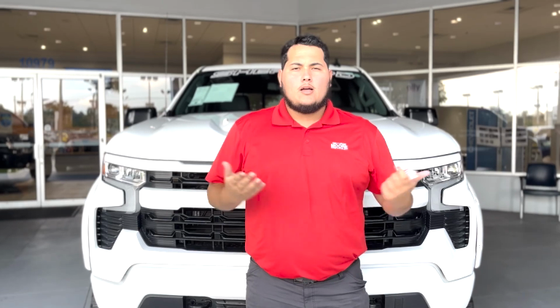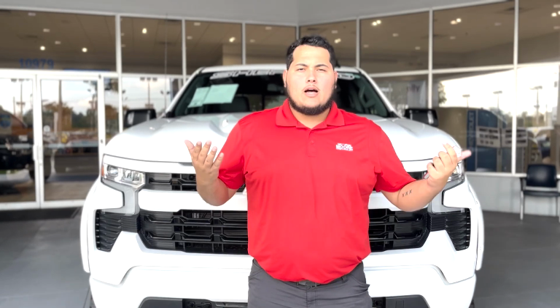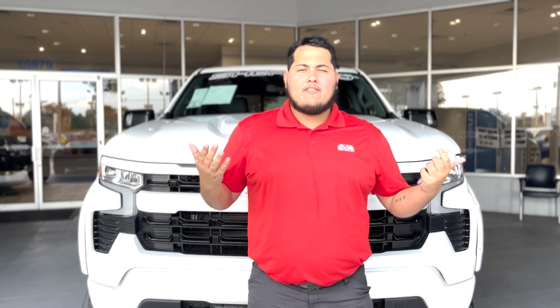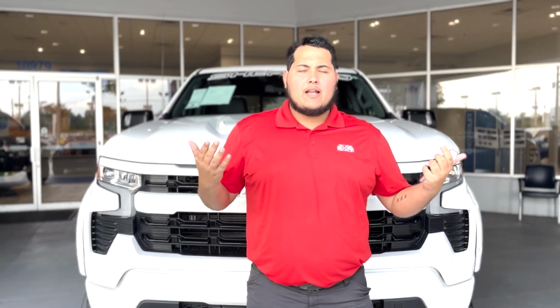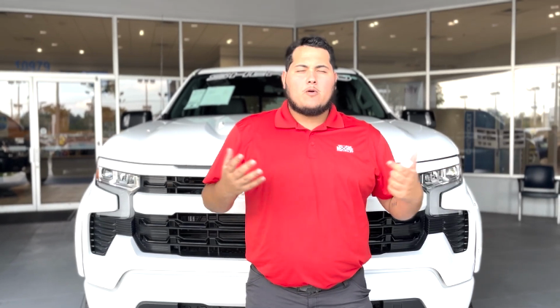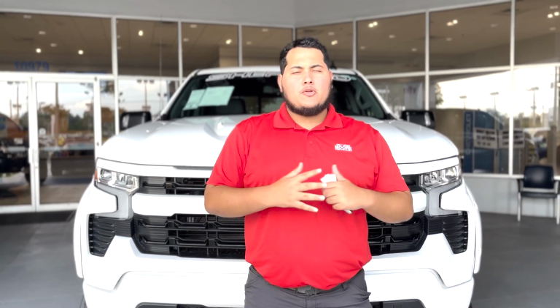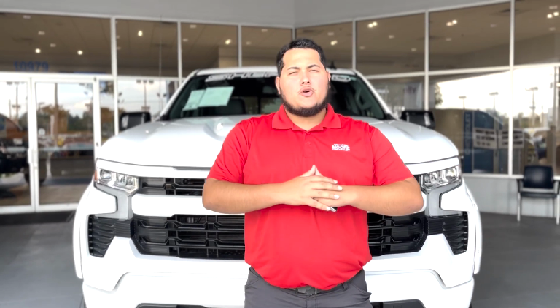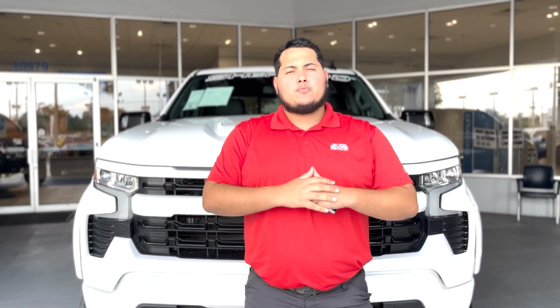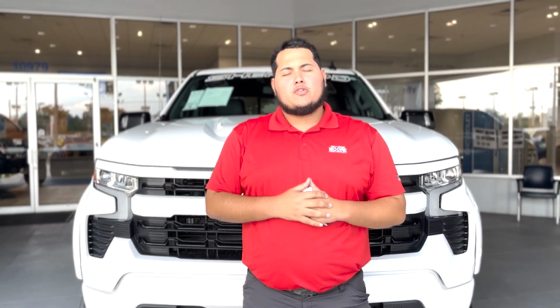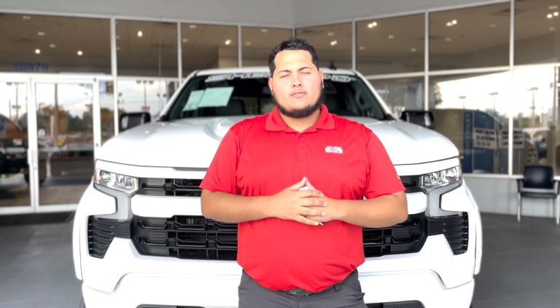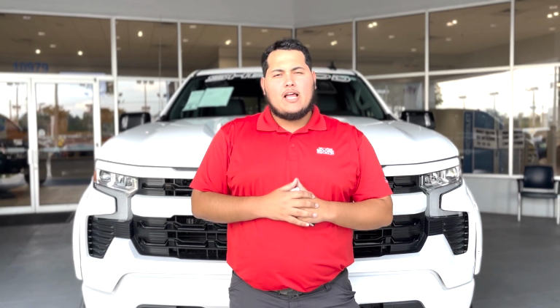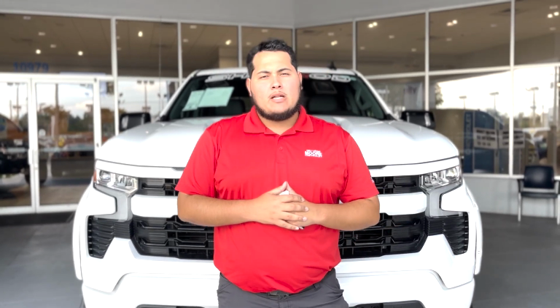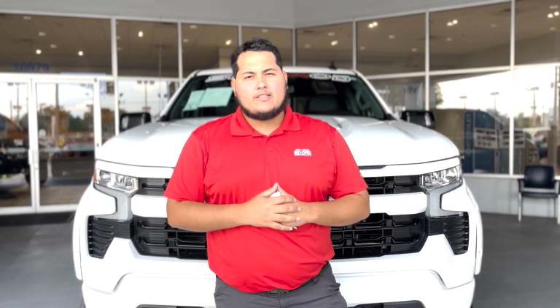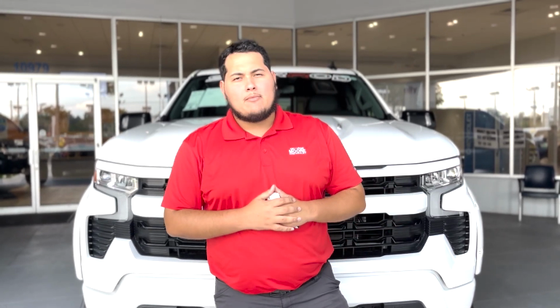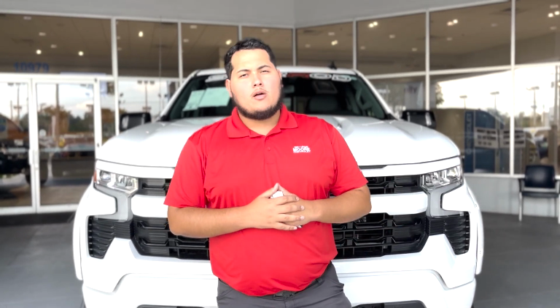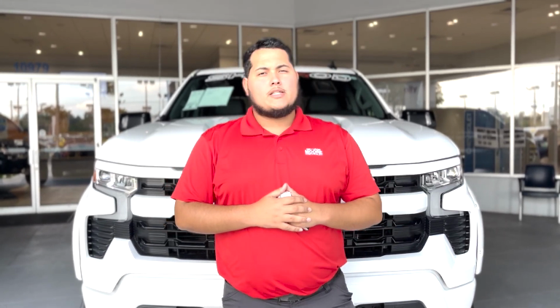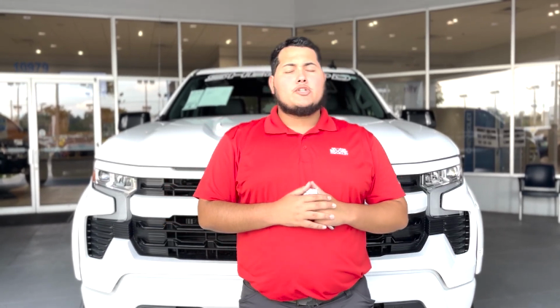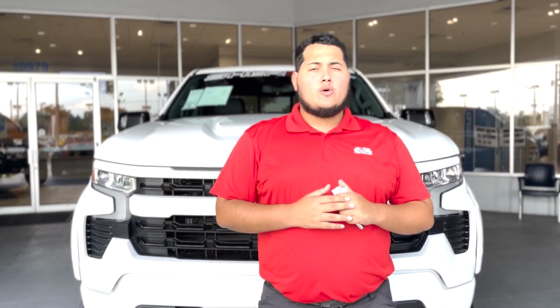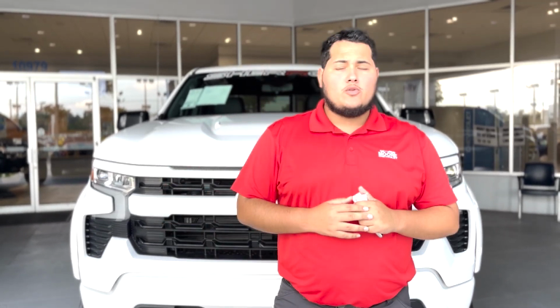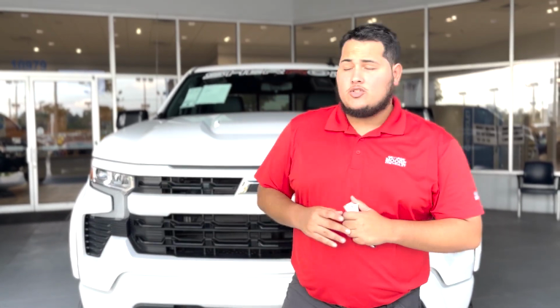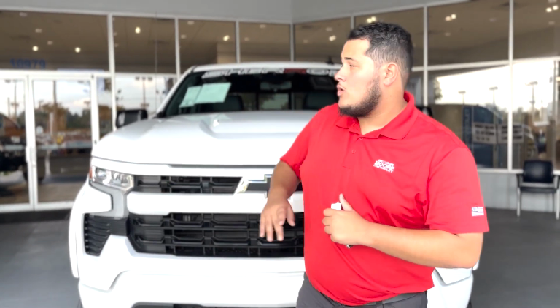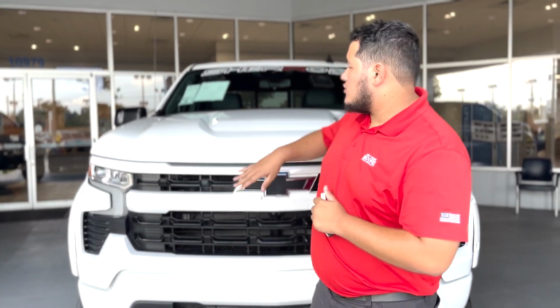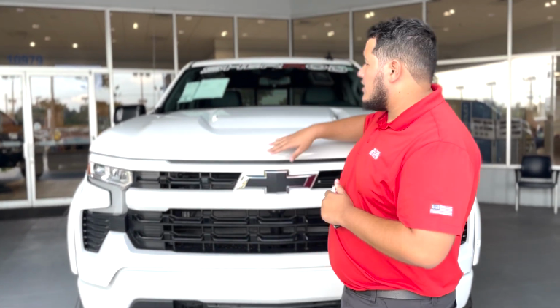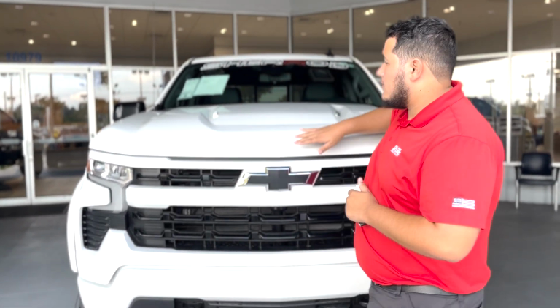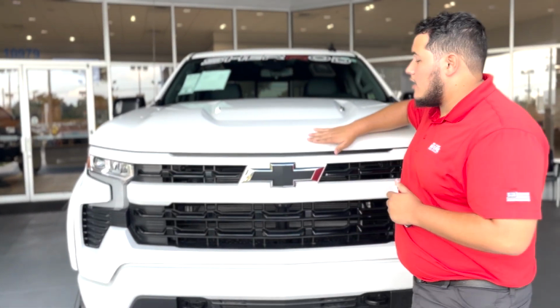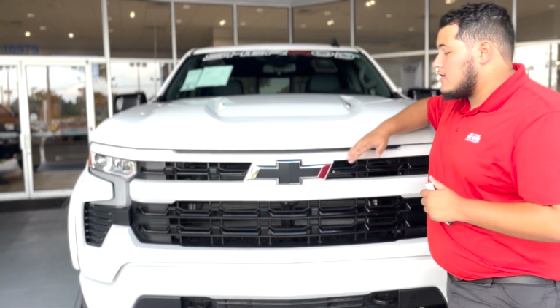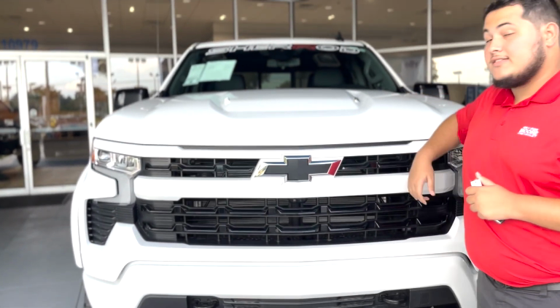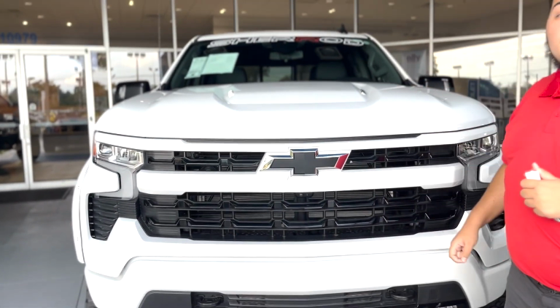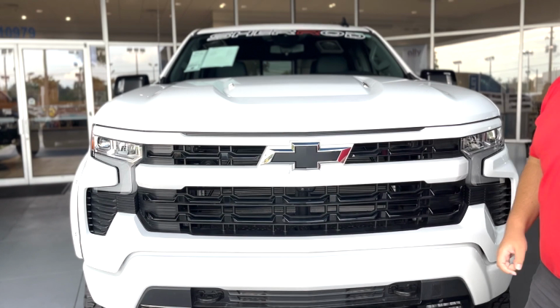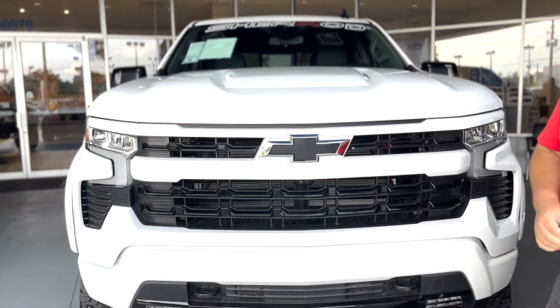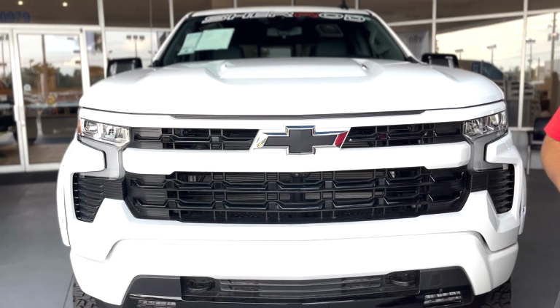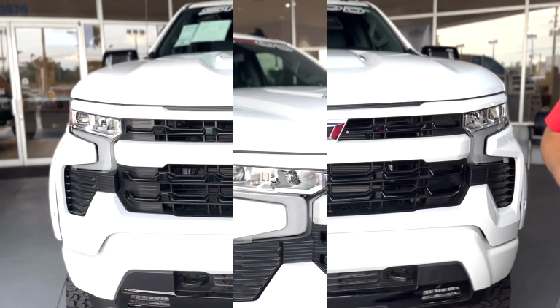Hi everybody, welcome to George Ford Chevrolet. My name is Sam Martin. I'll be showing you this 2023 RST Sherrod Edition.